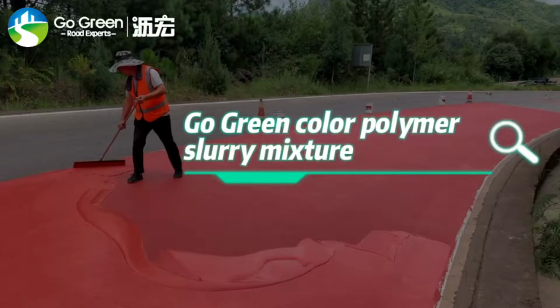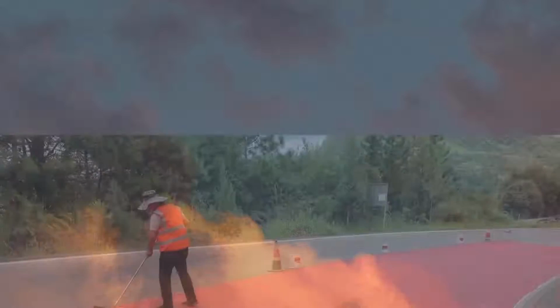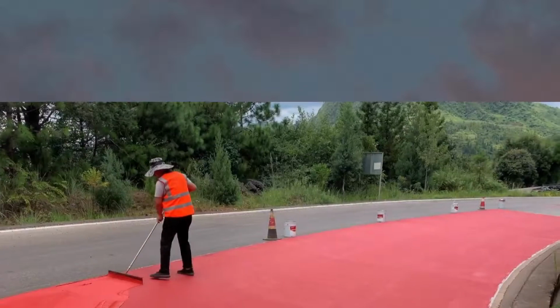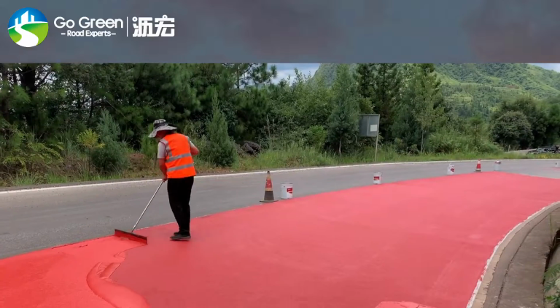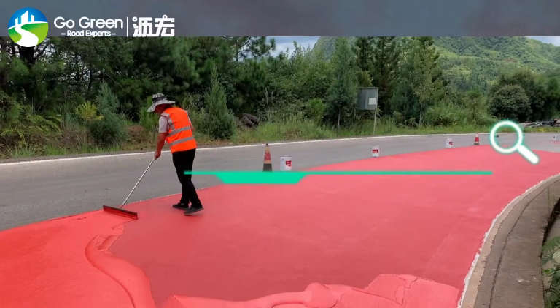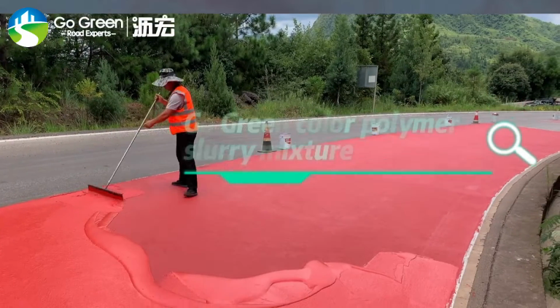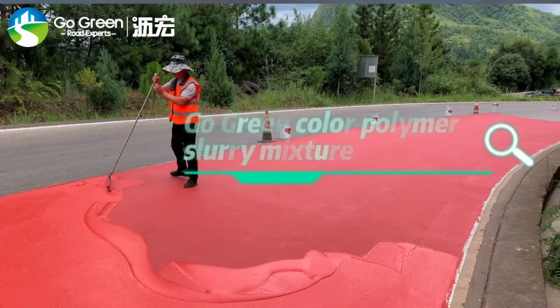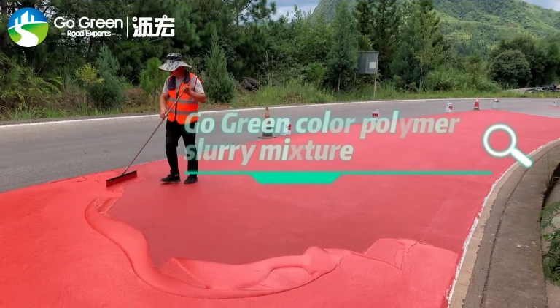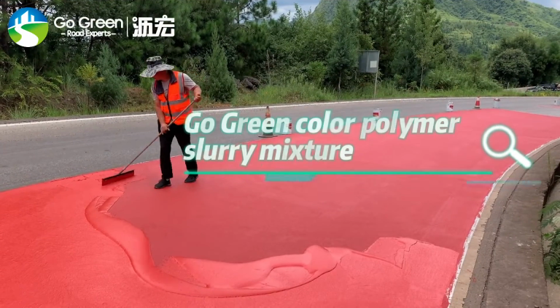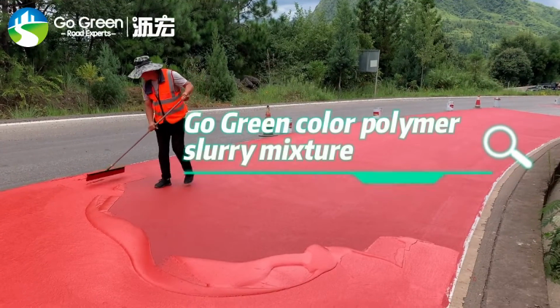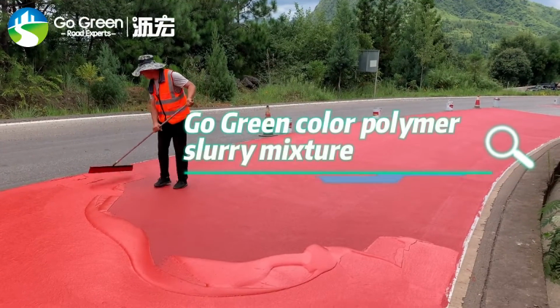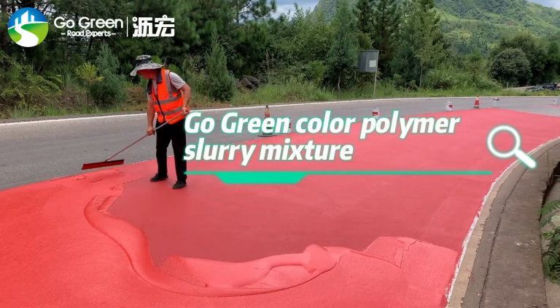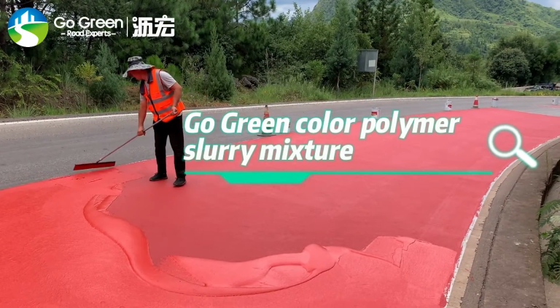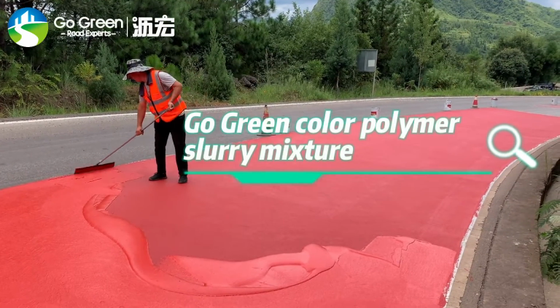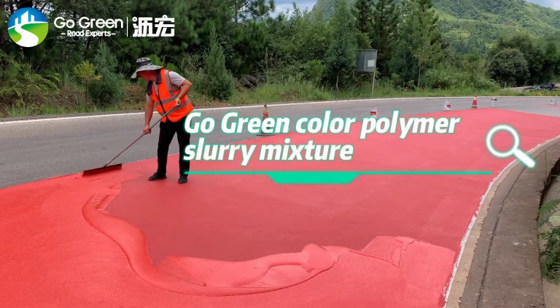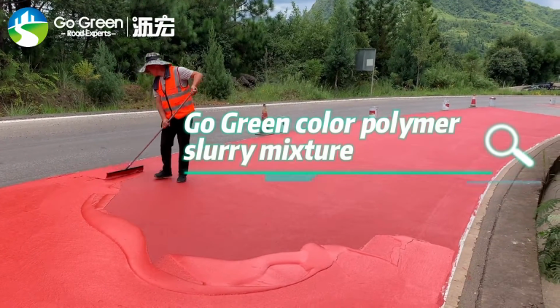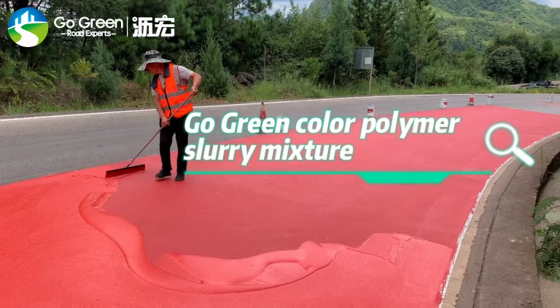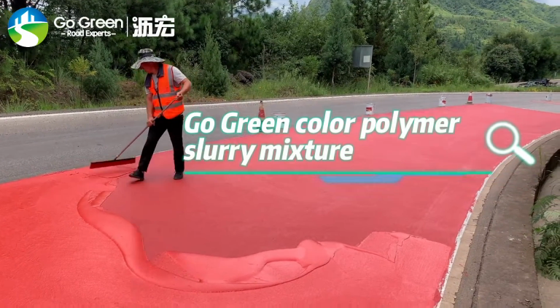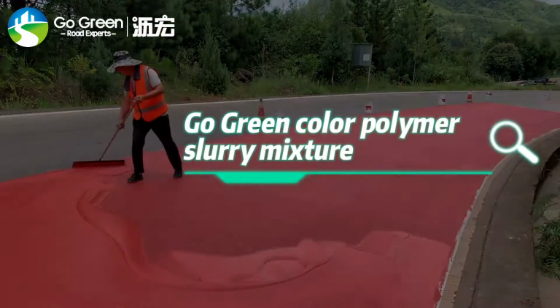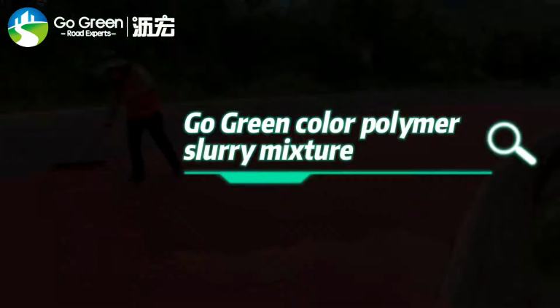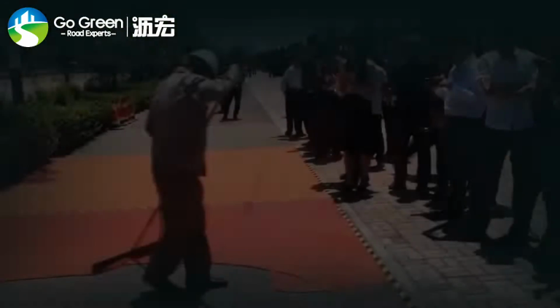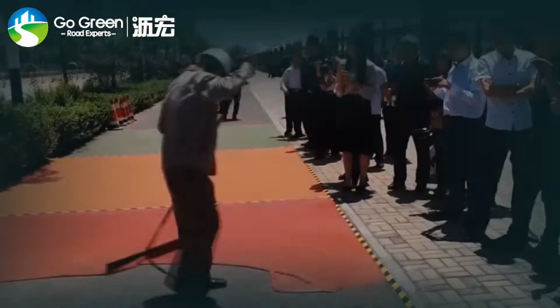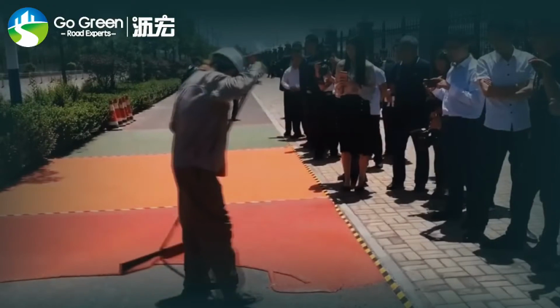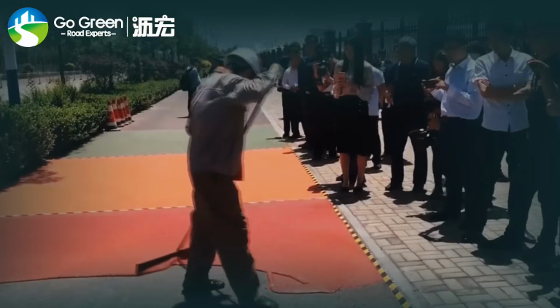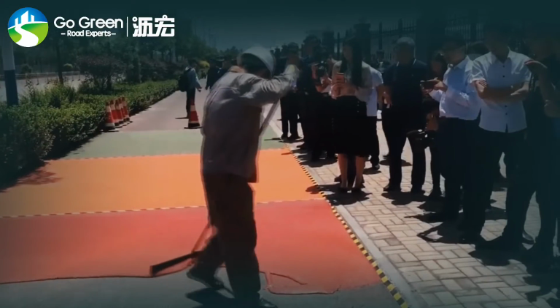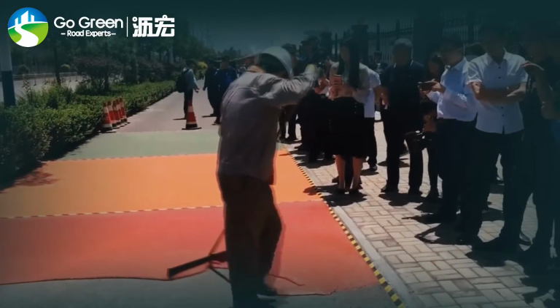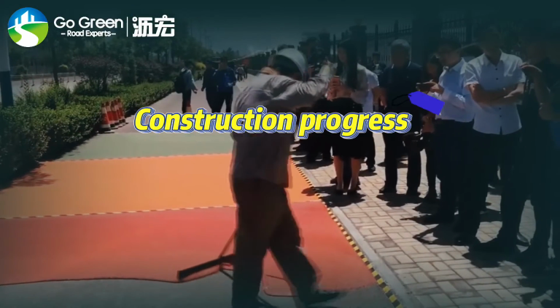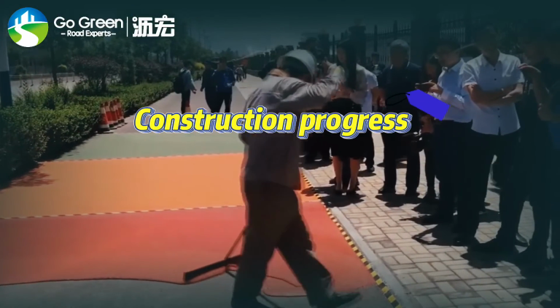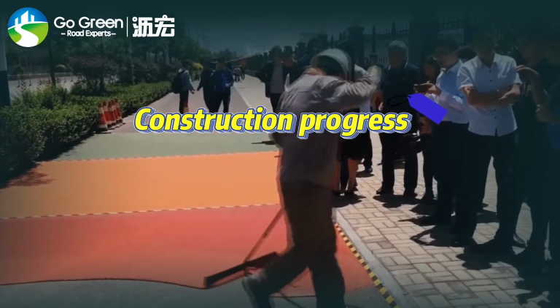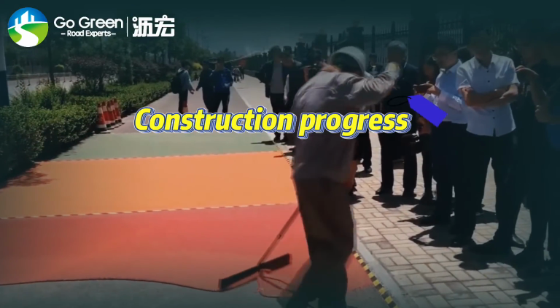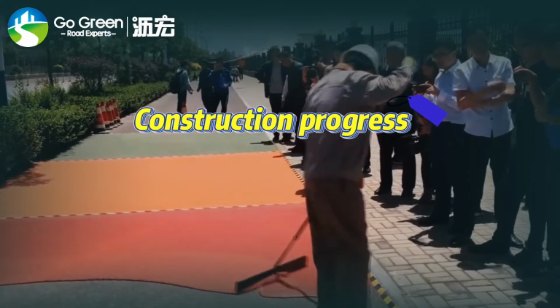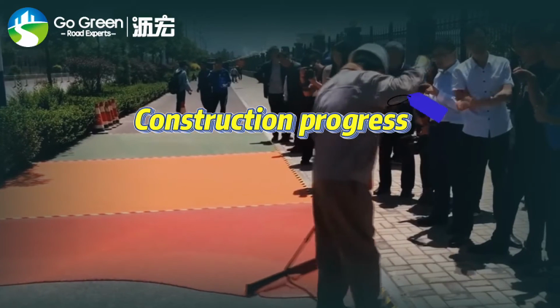Go Green Color Polymer Slurry Mixture. Construction progress.